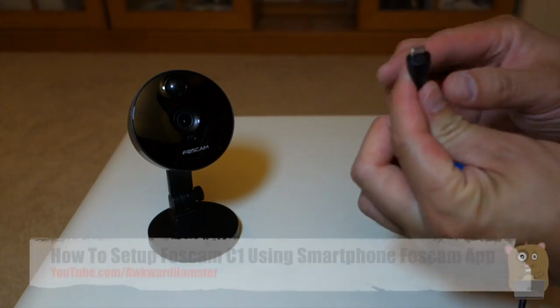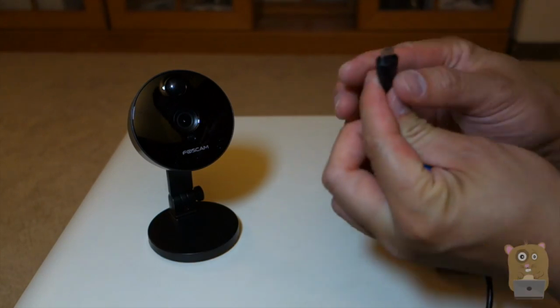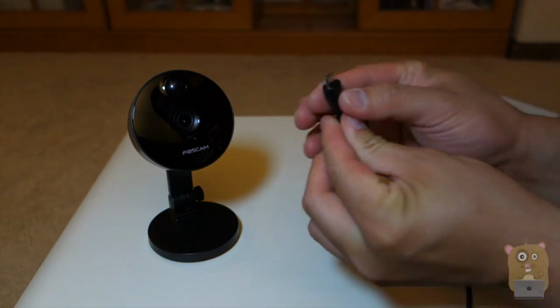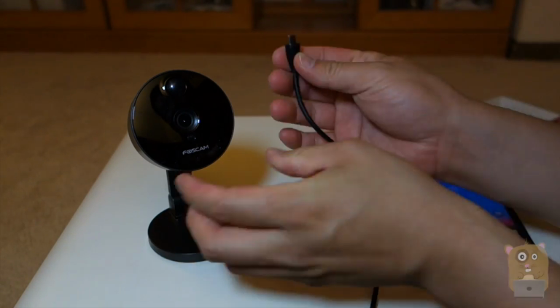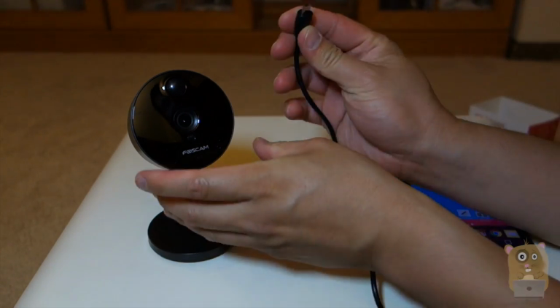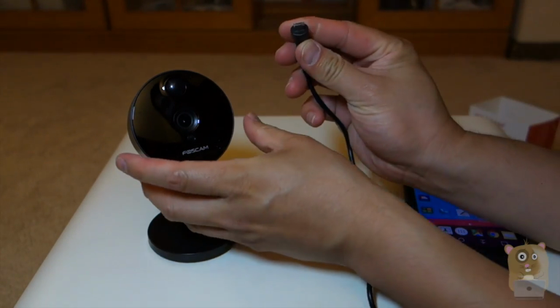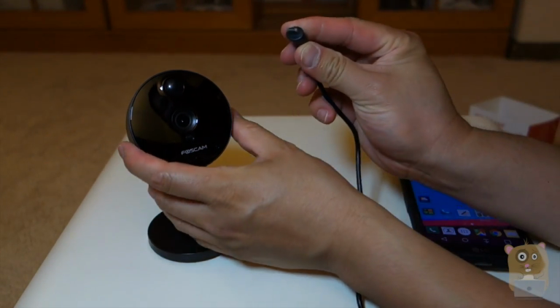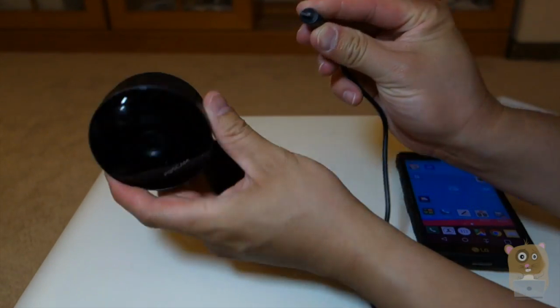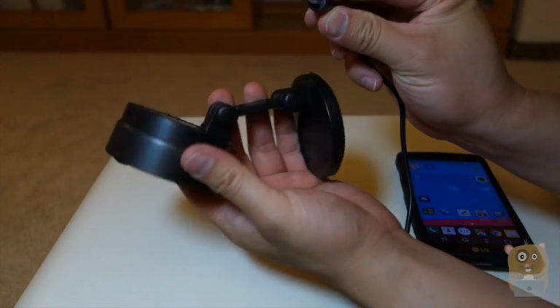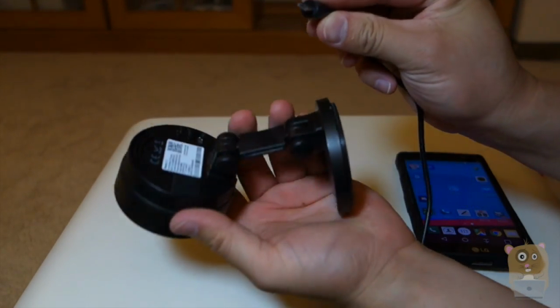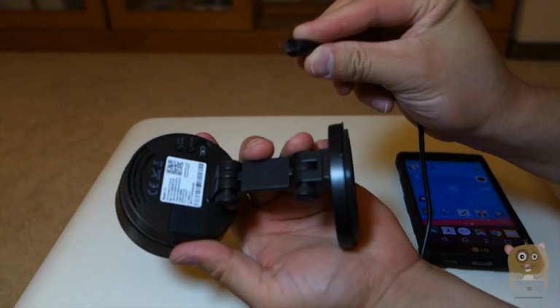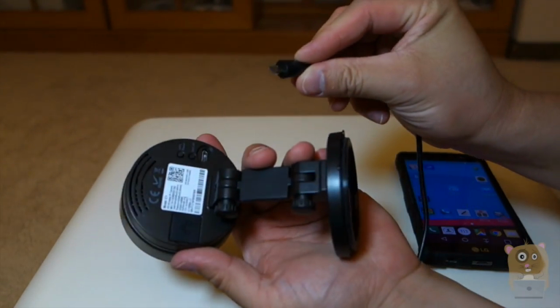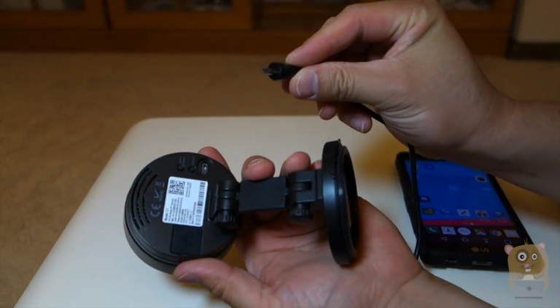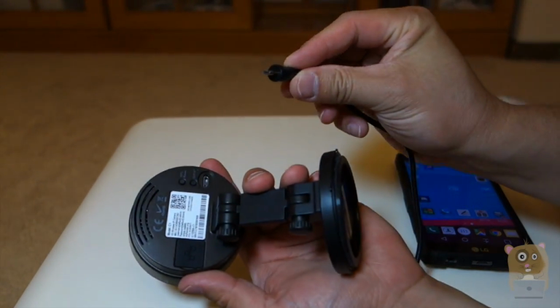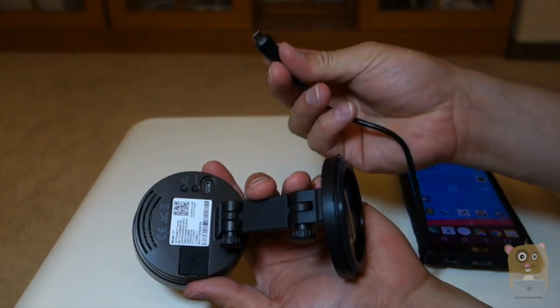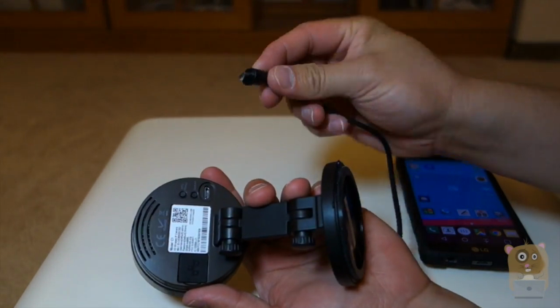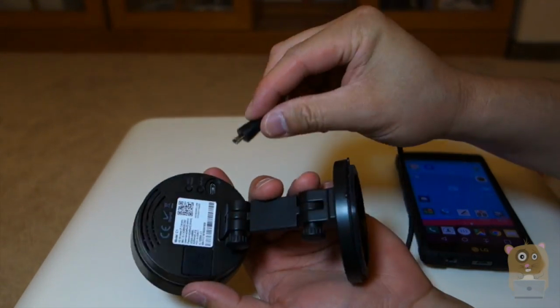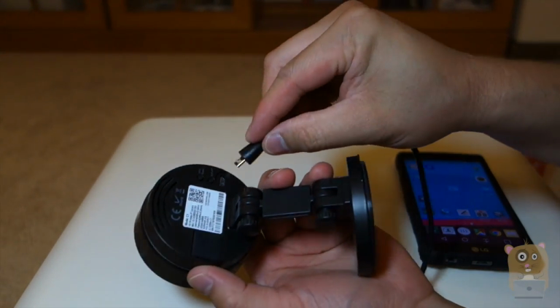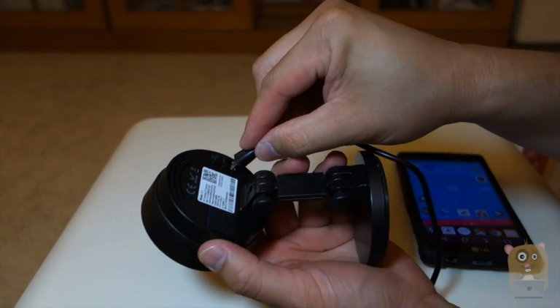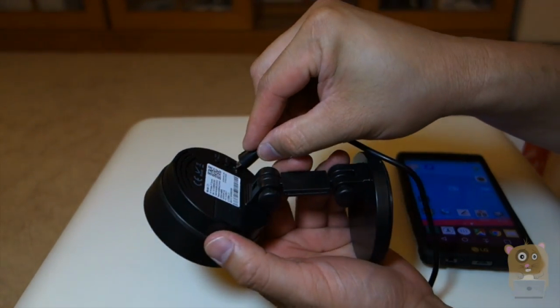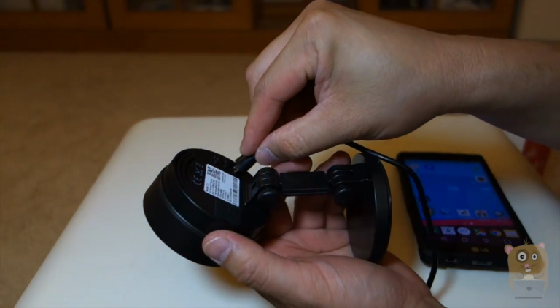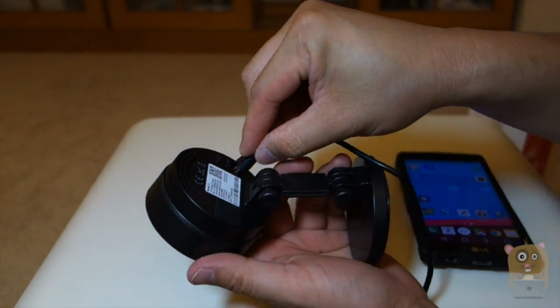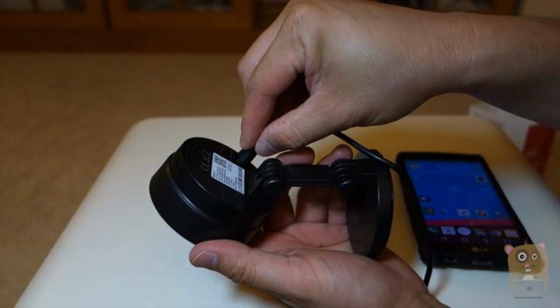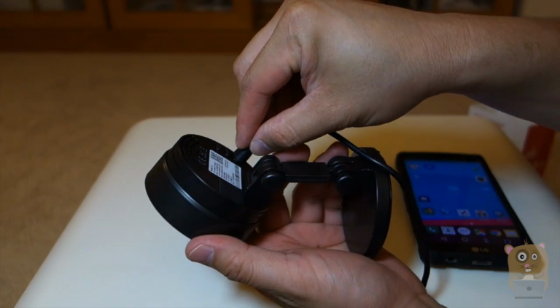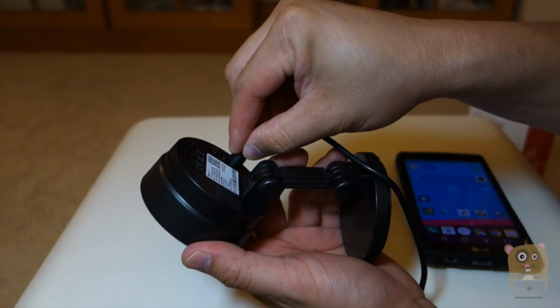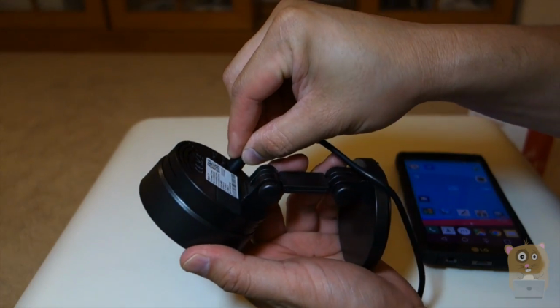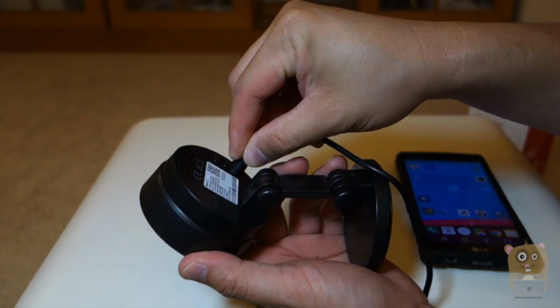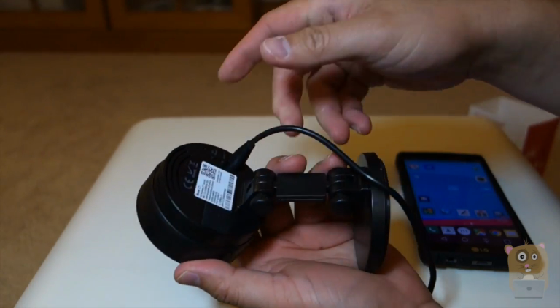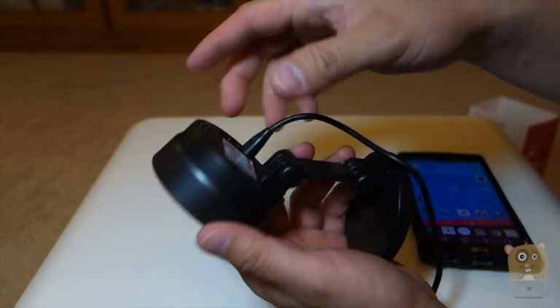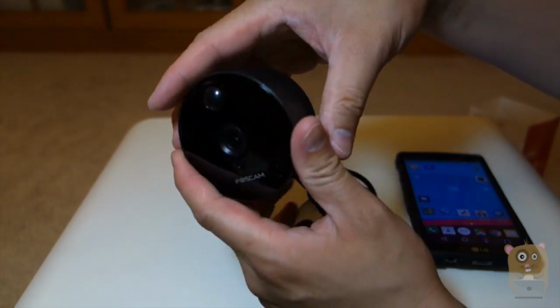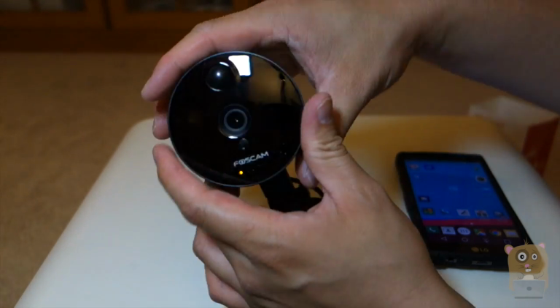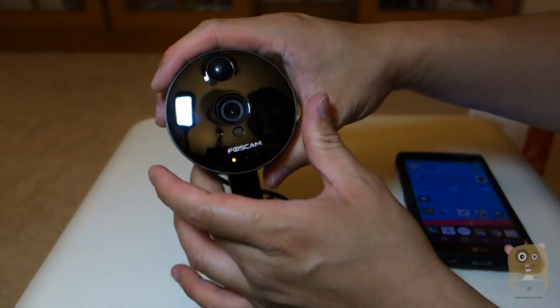First I'm going to take the micro USB cable and plug it into the micro USB port on the back for the power.